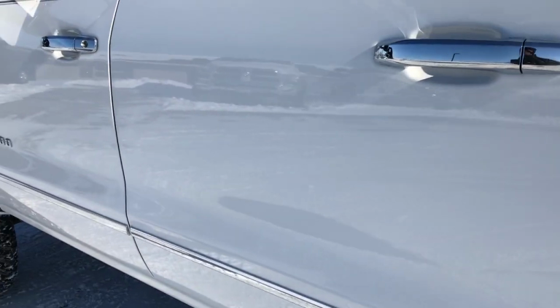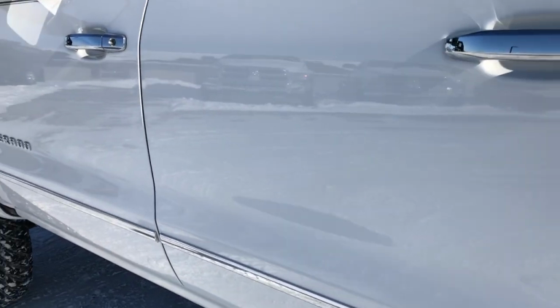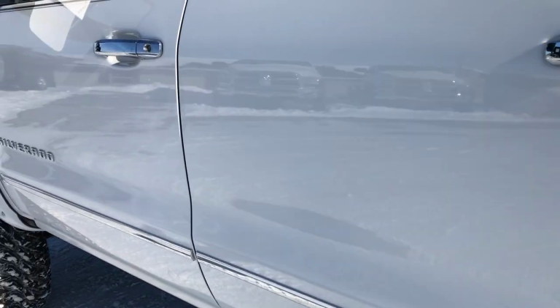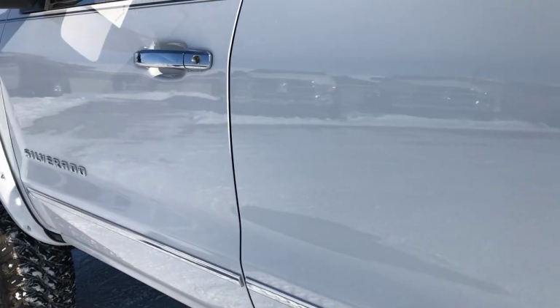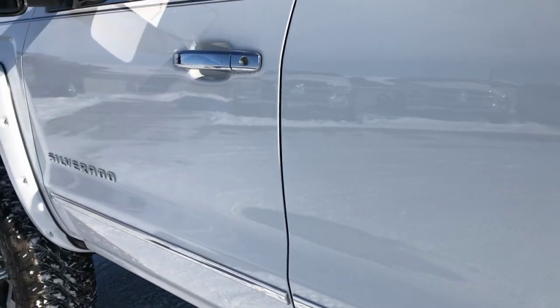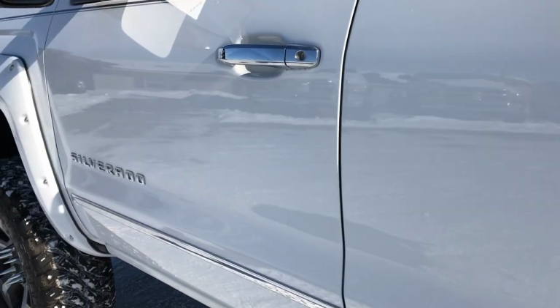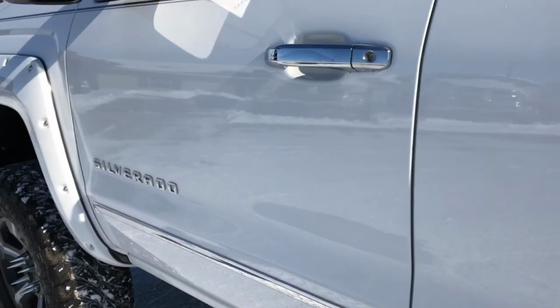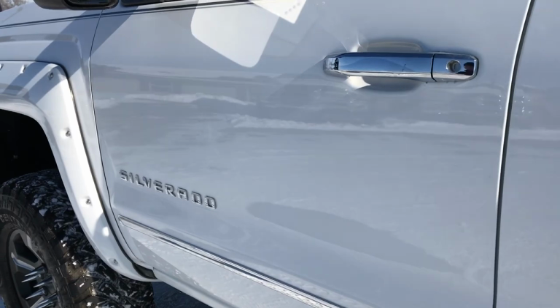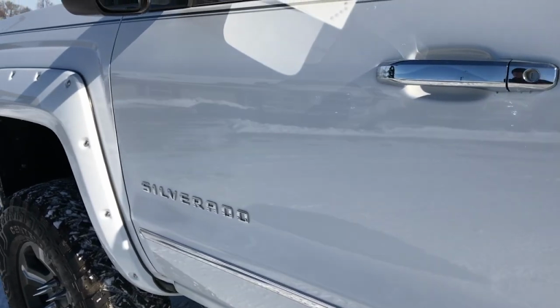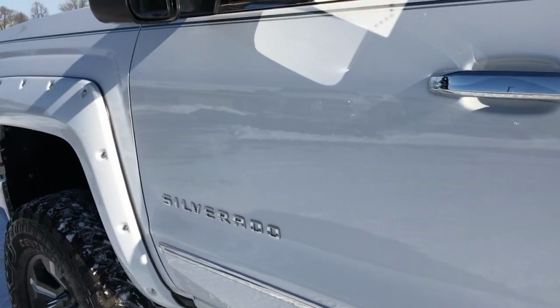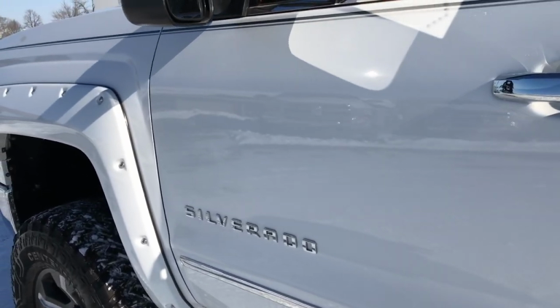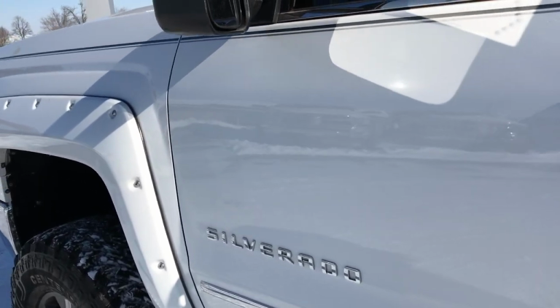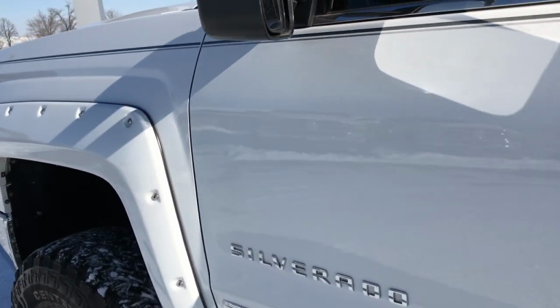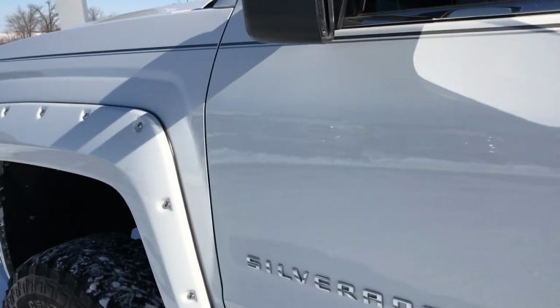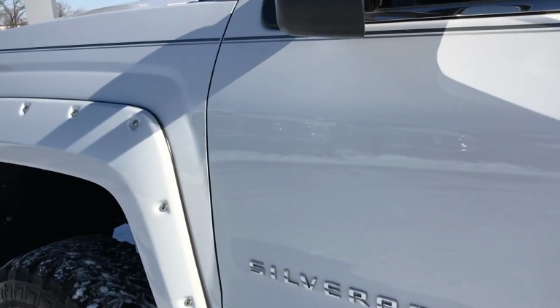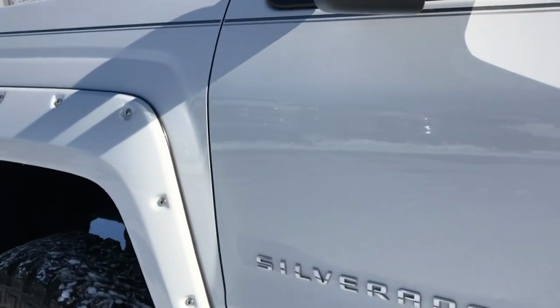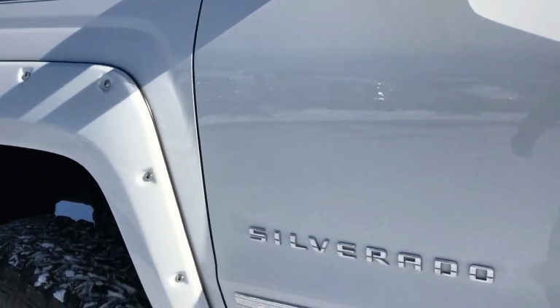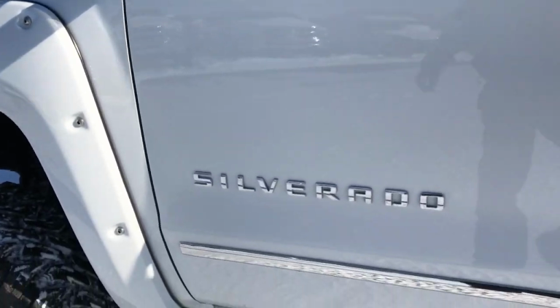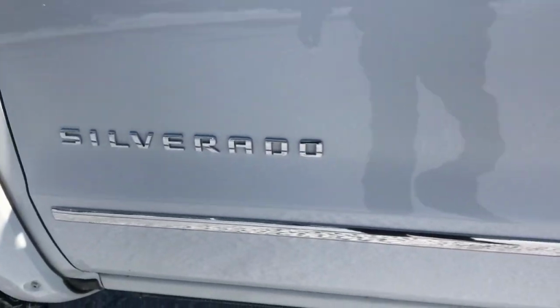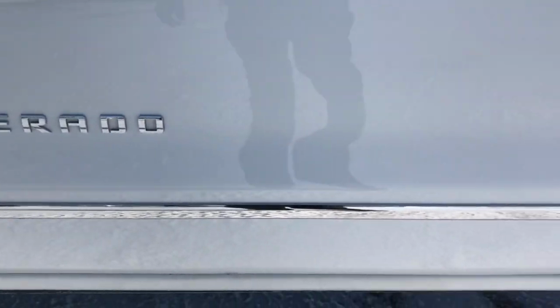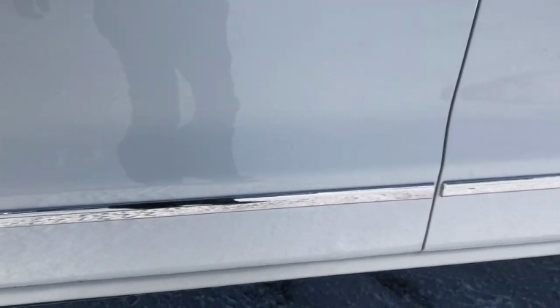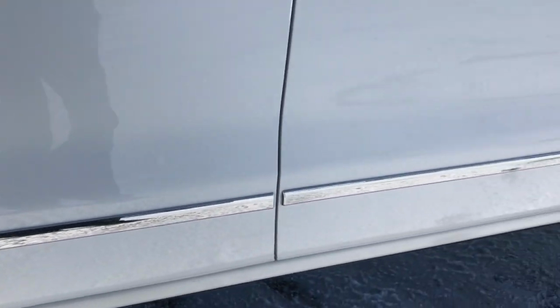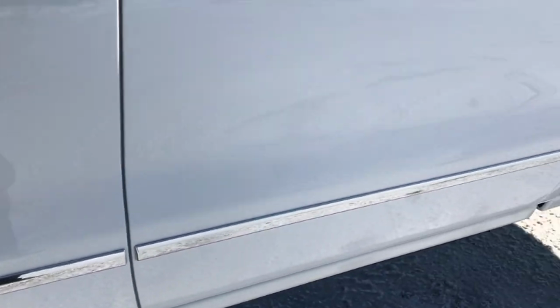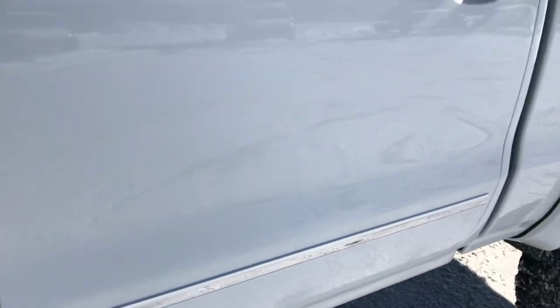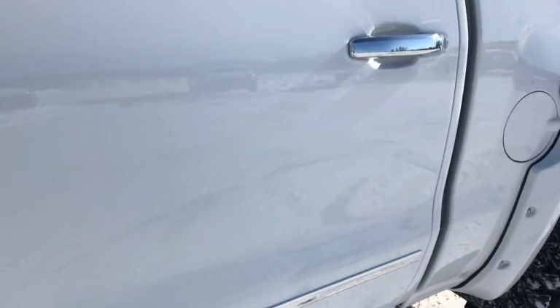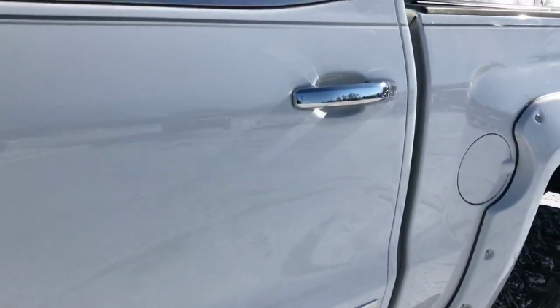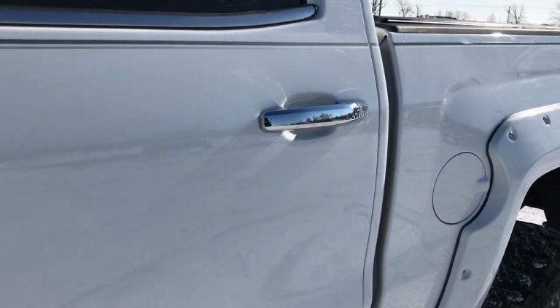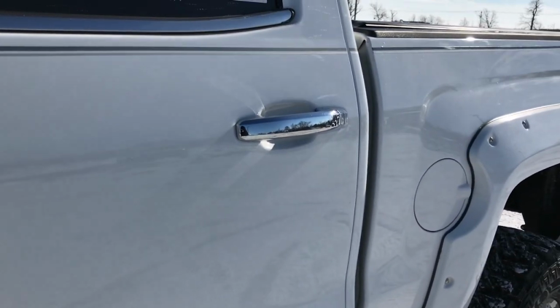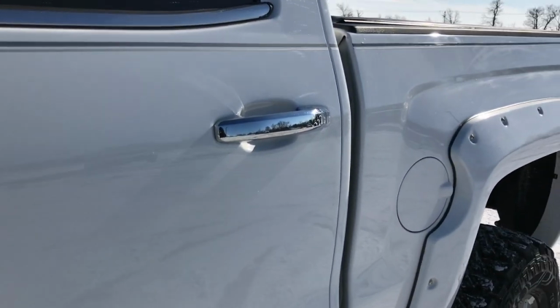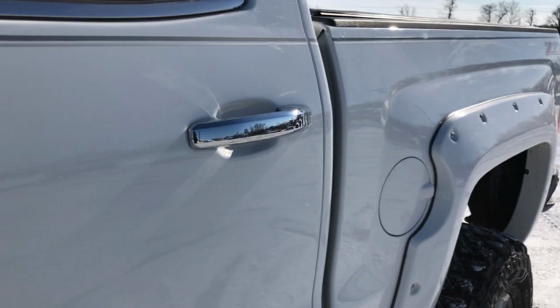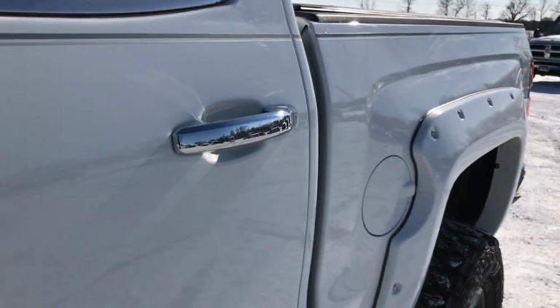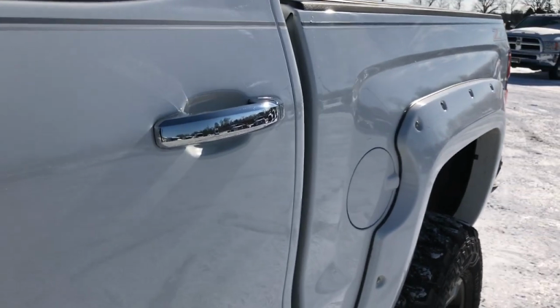I didn't see any dents or dings down this side. In fact, I didn't see a single dent on this truck — very, very nice condition.